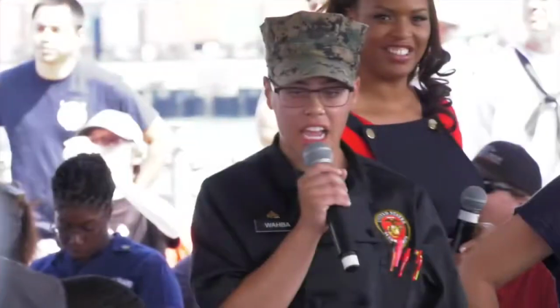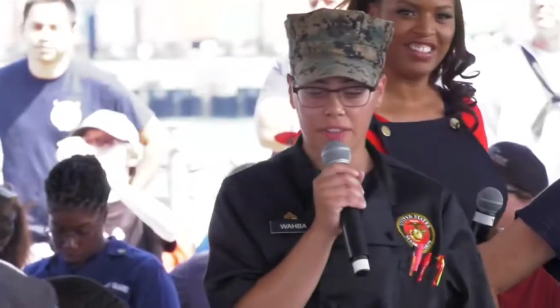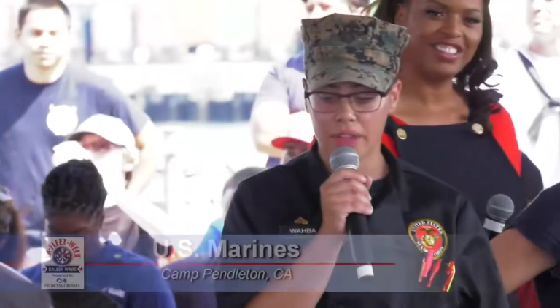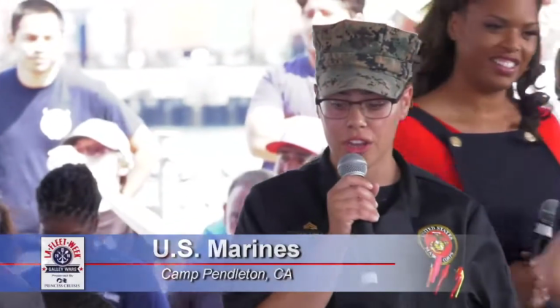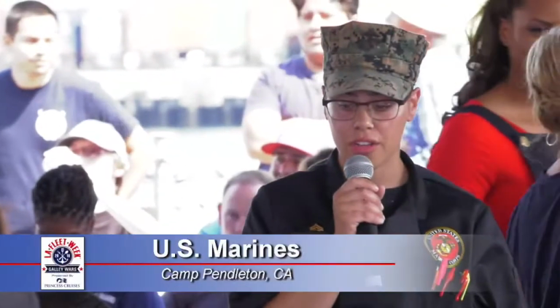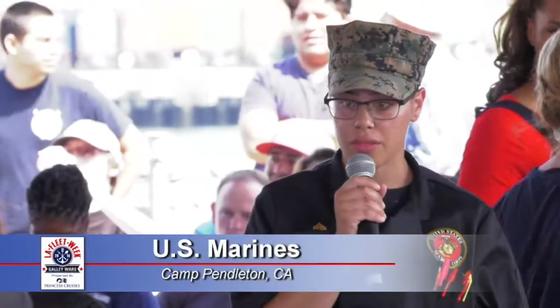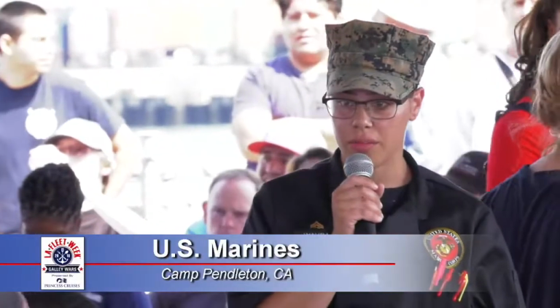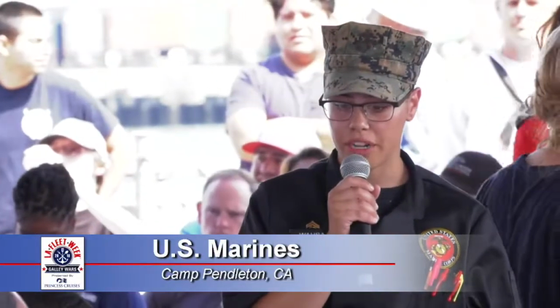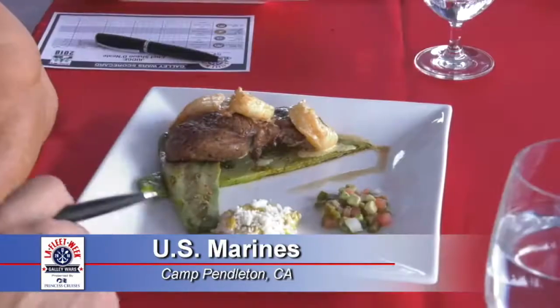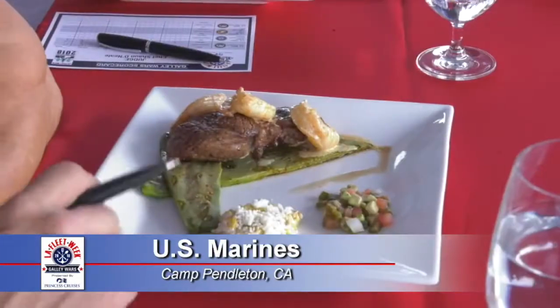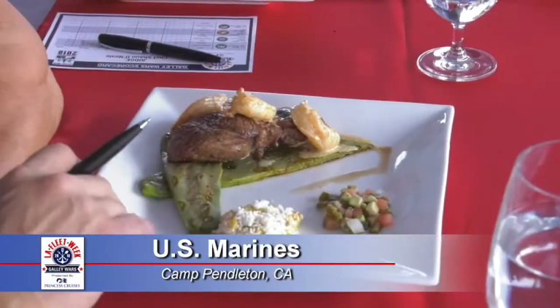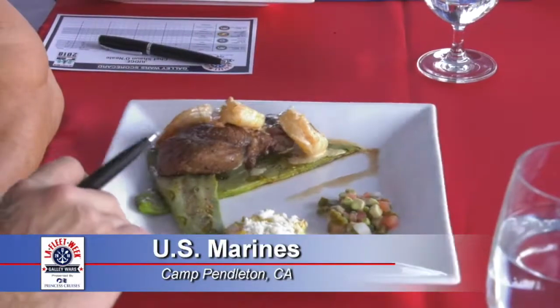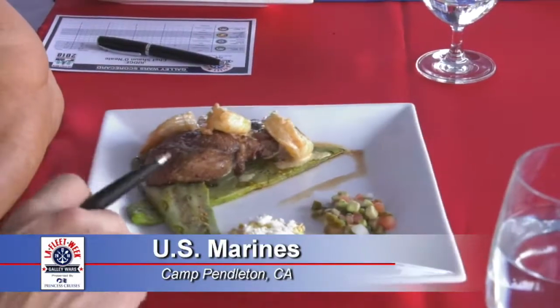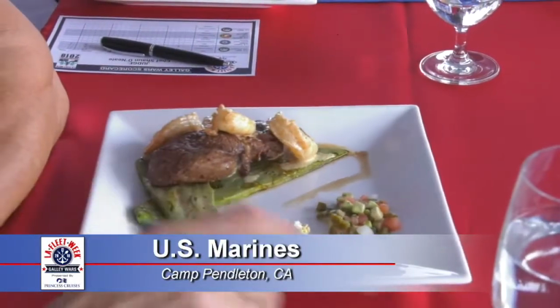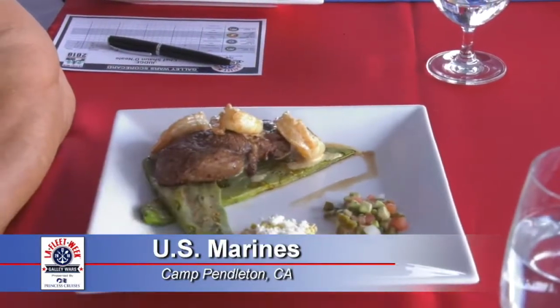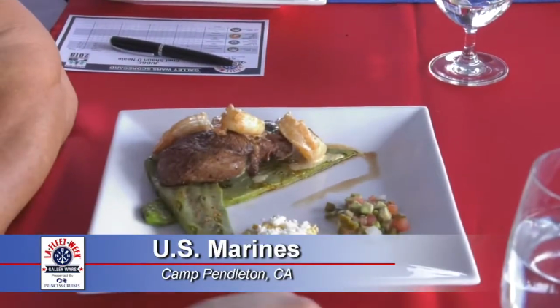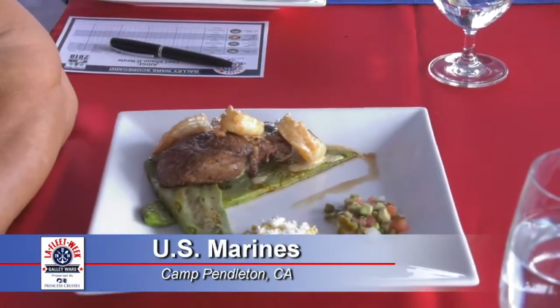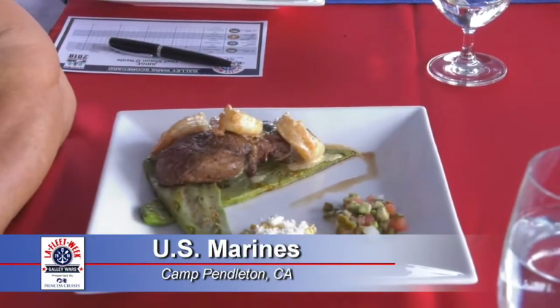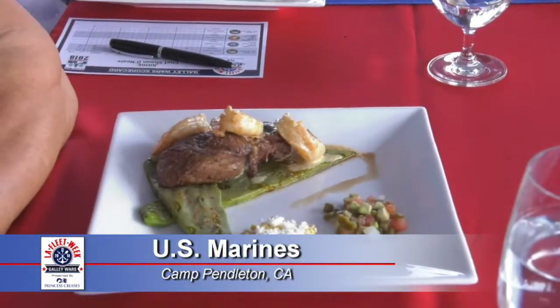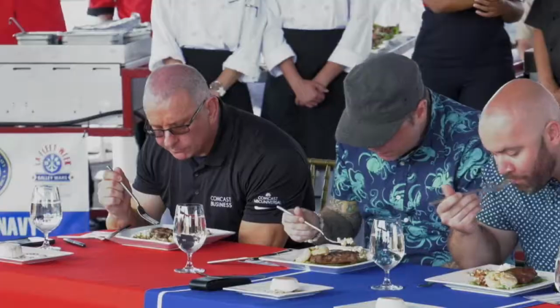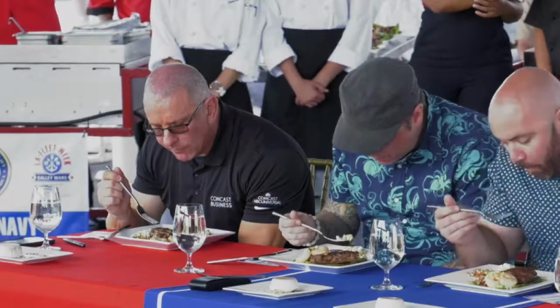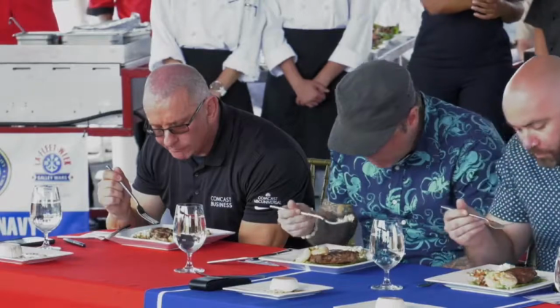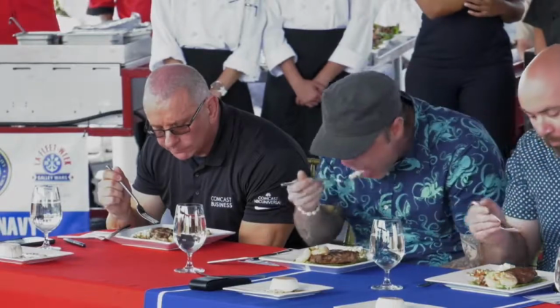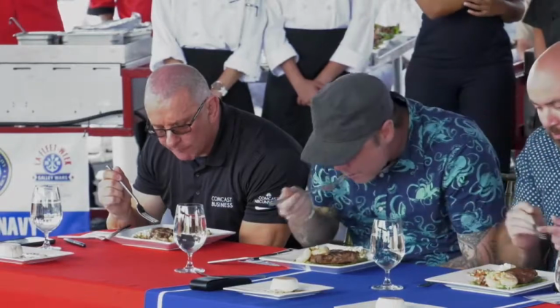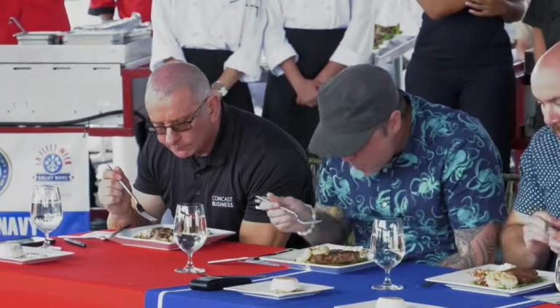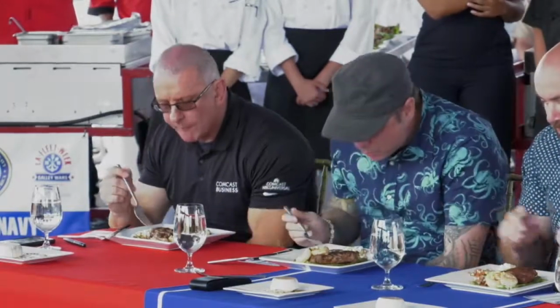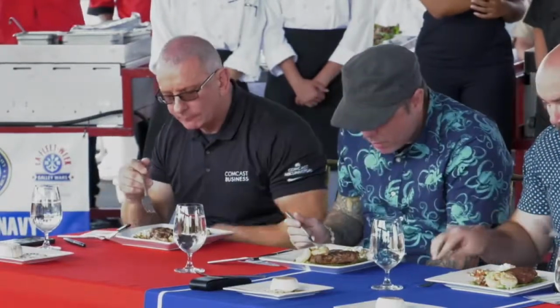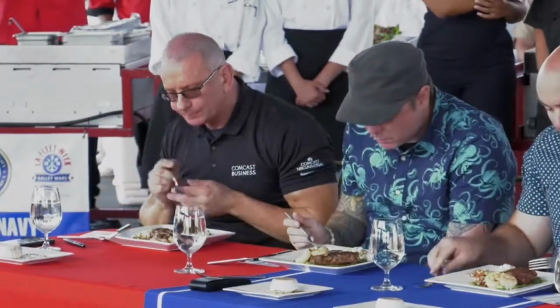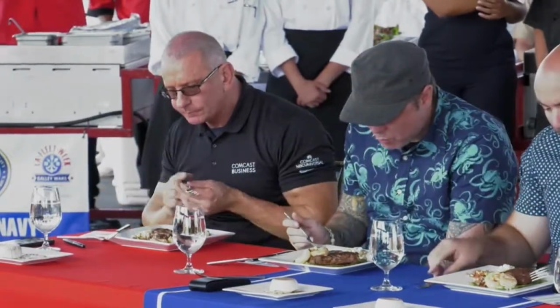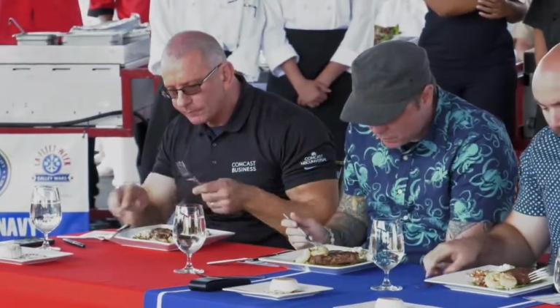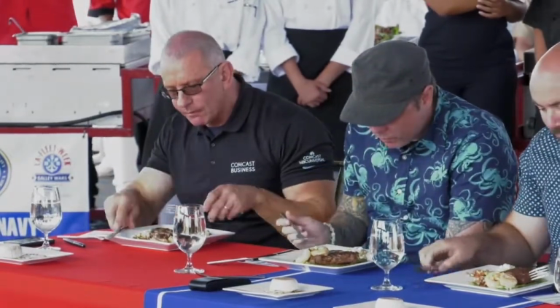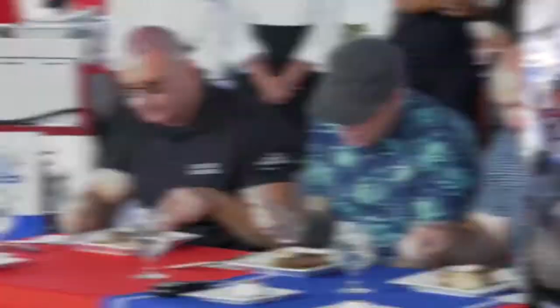A filet mignon cooked medium rare, on a bed of cactus which is called nopayan. It has shrimp, and it's in a creamy shrimp sauce.